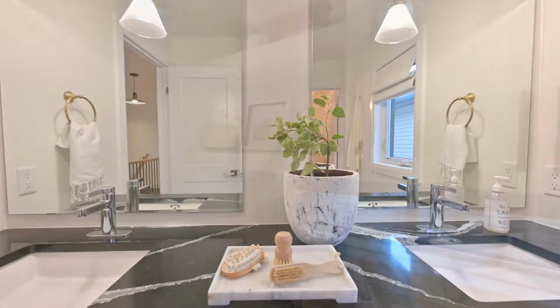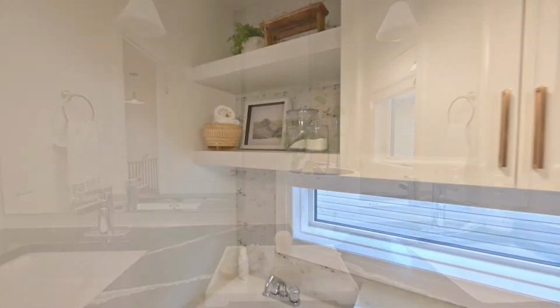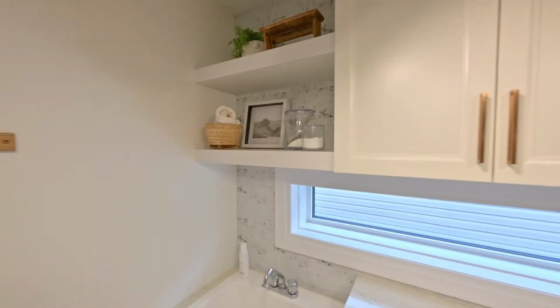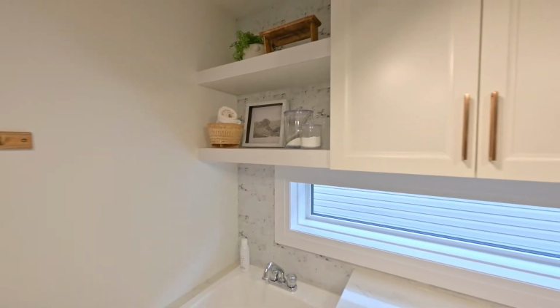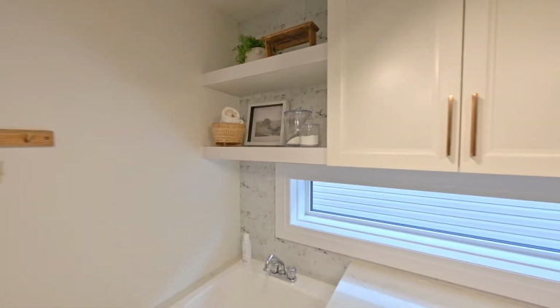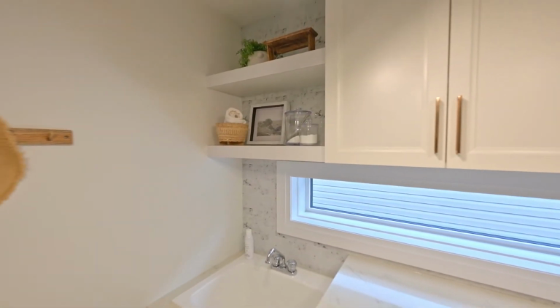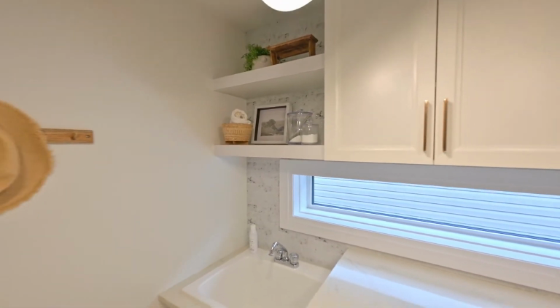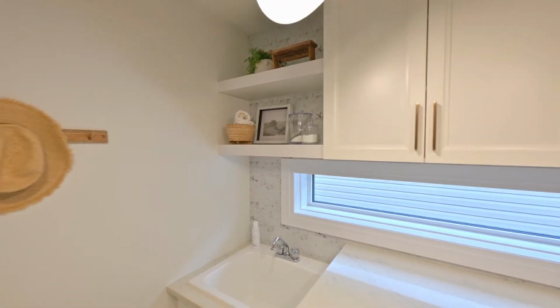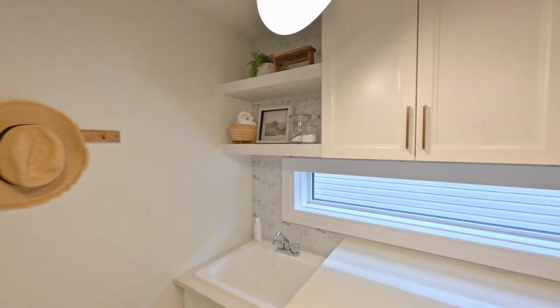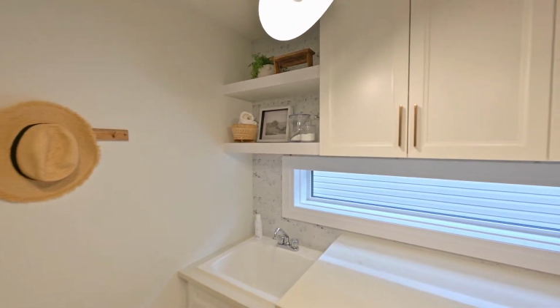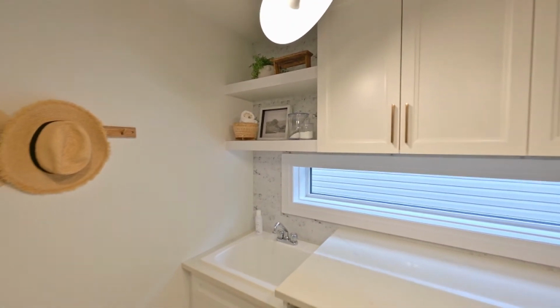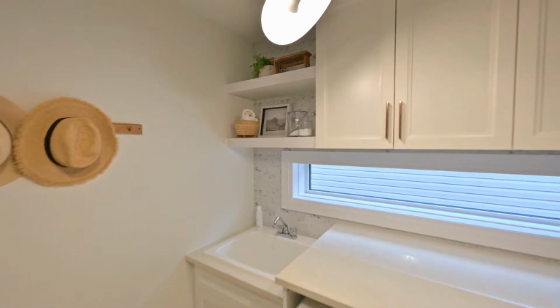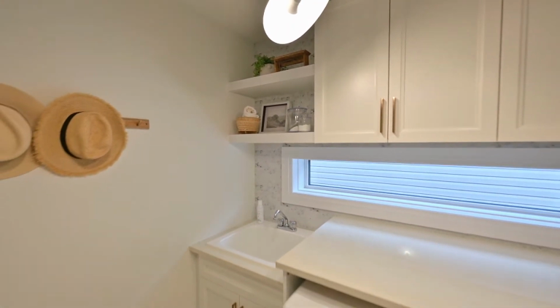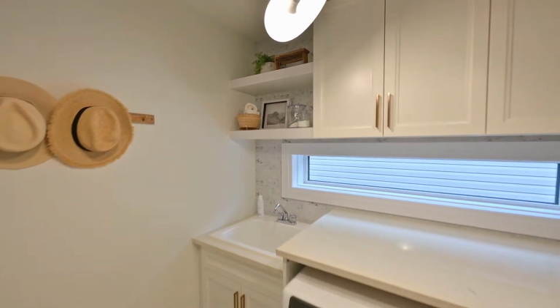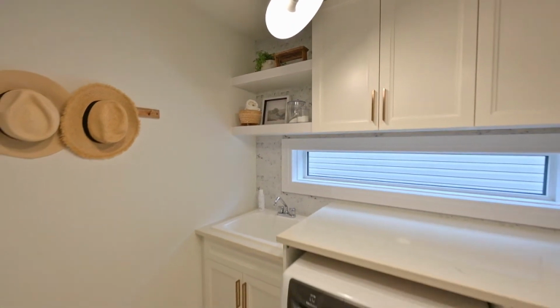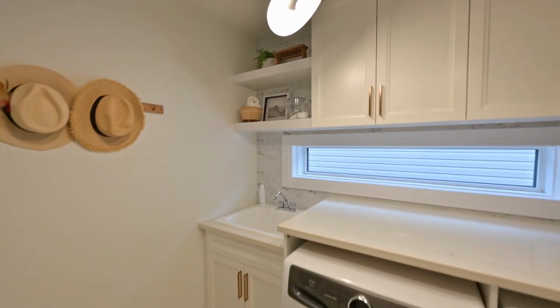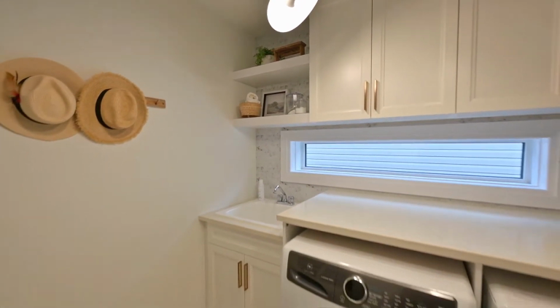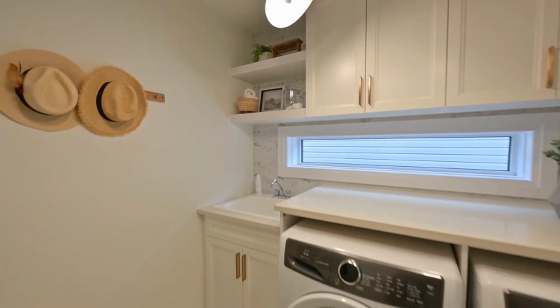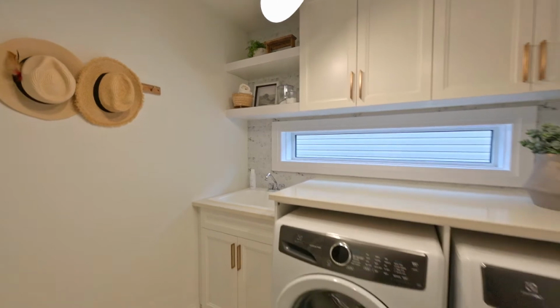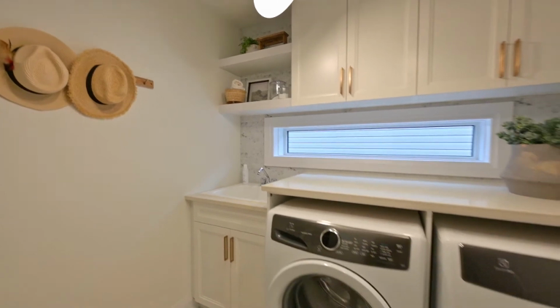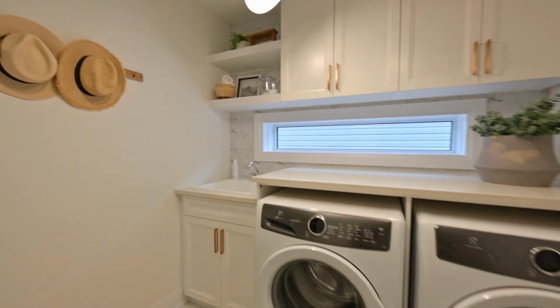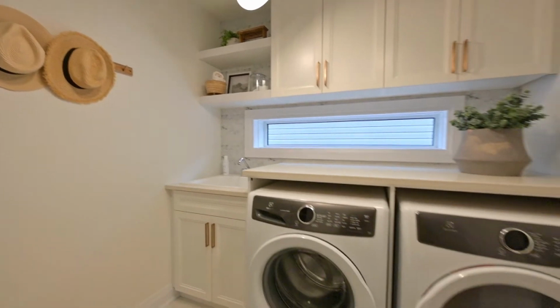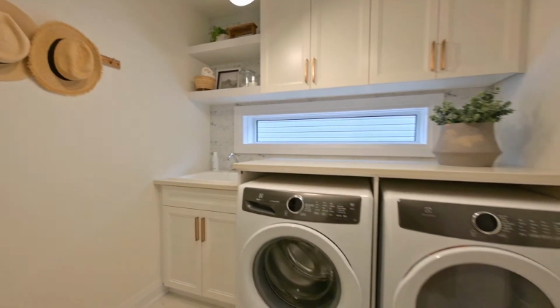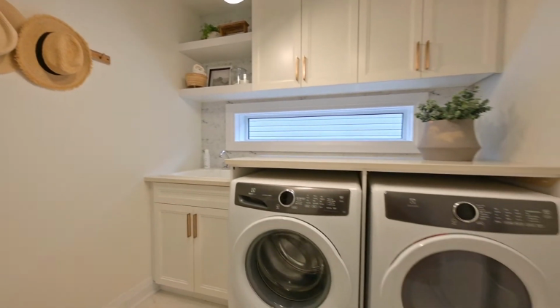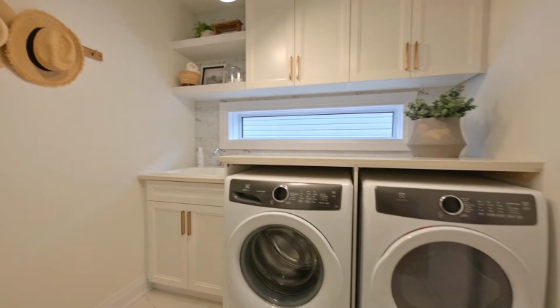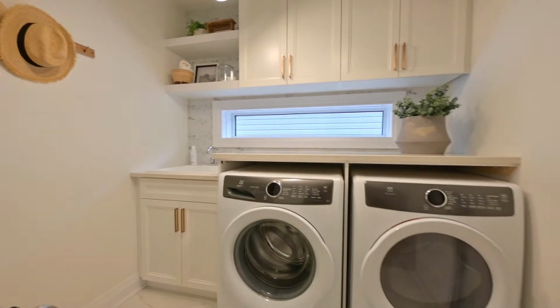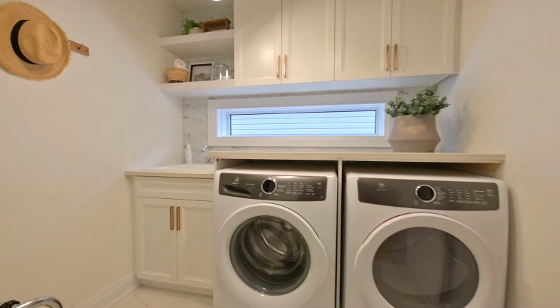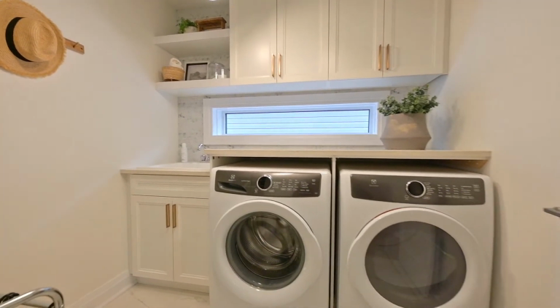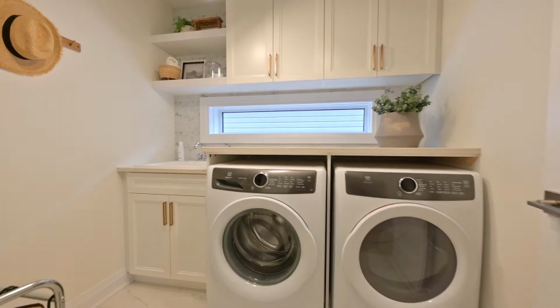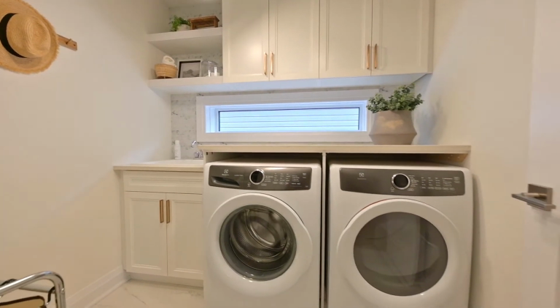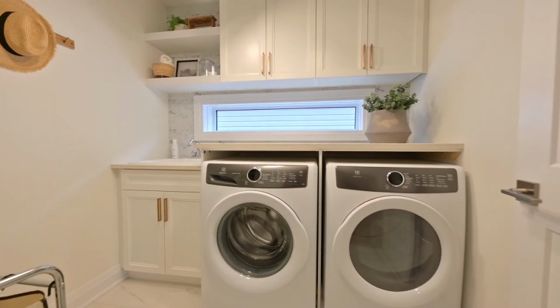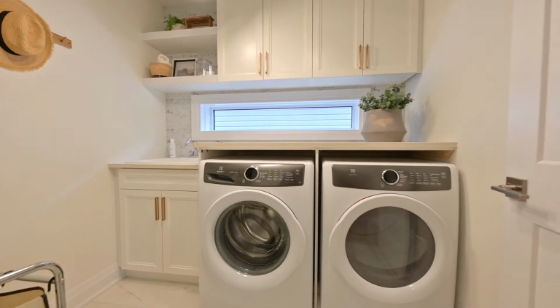A second floor laundry room features quartz counters, tiled backsplash, a transom window, not to mention overhead cabinetry.